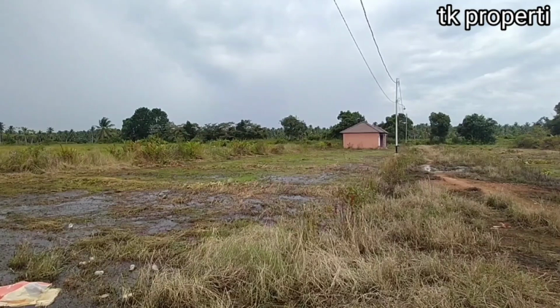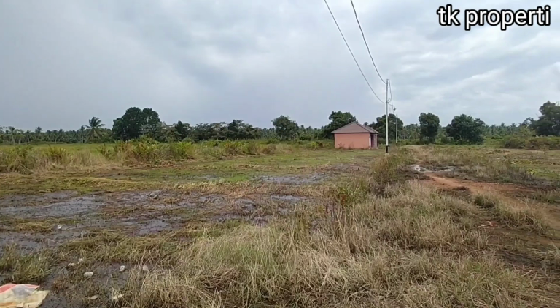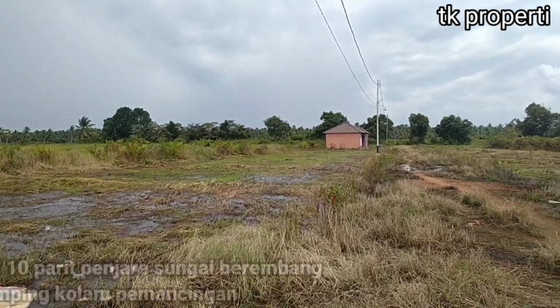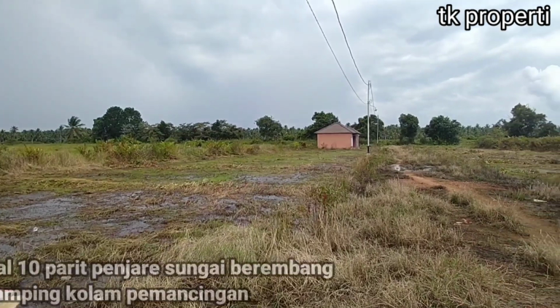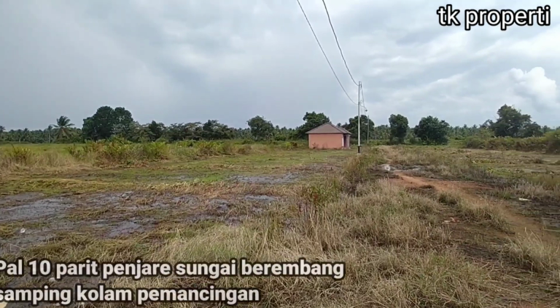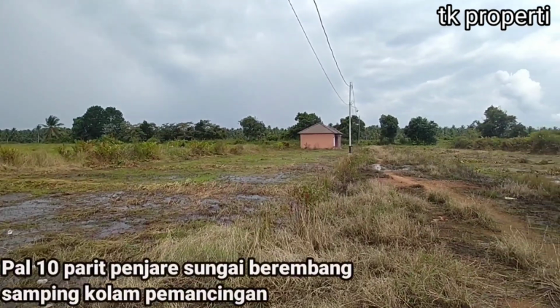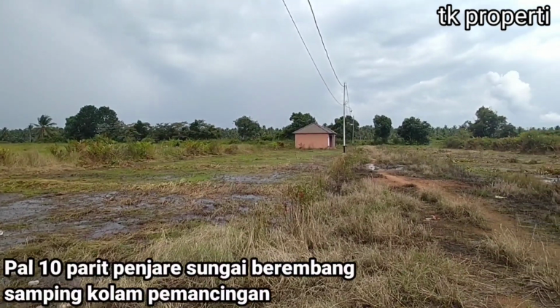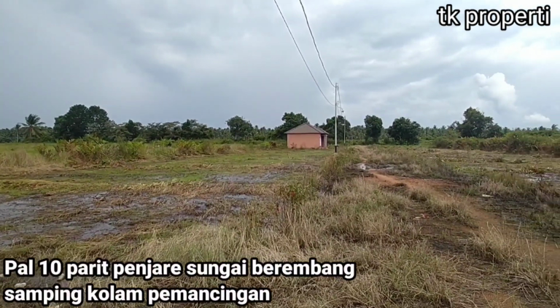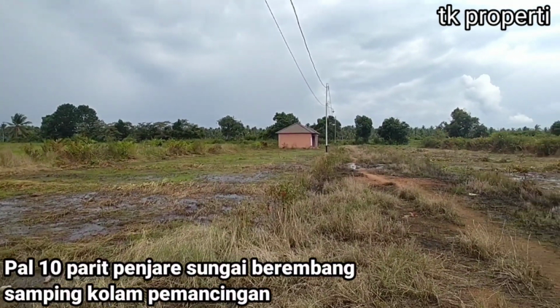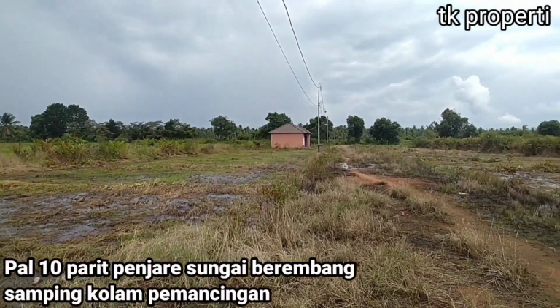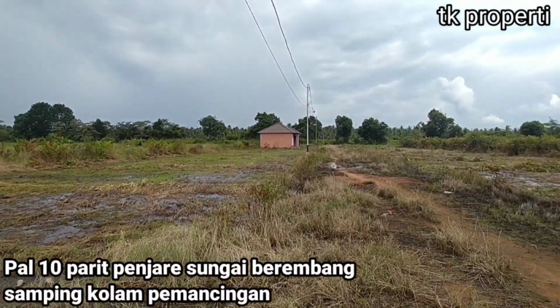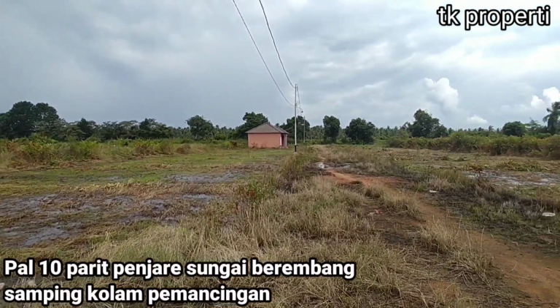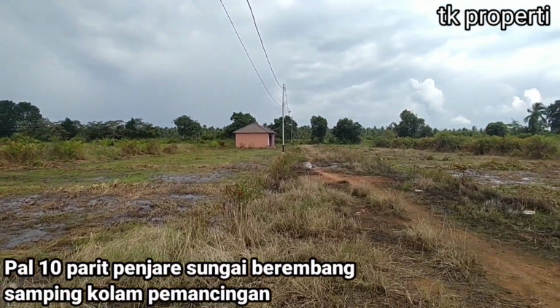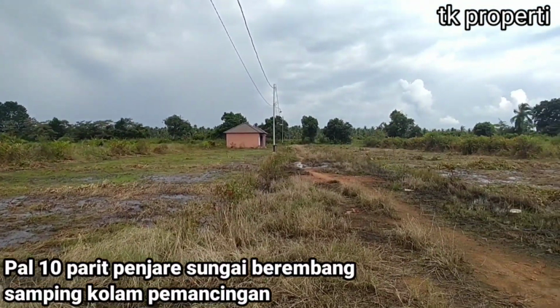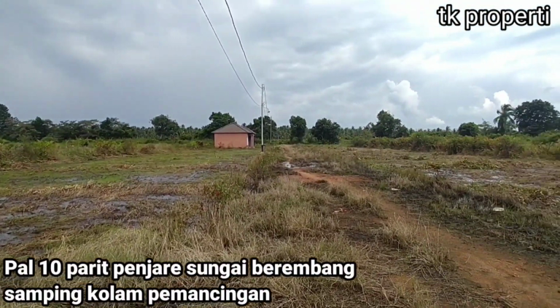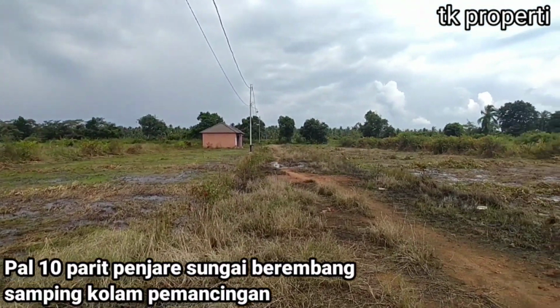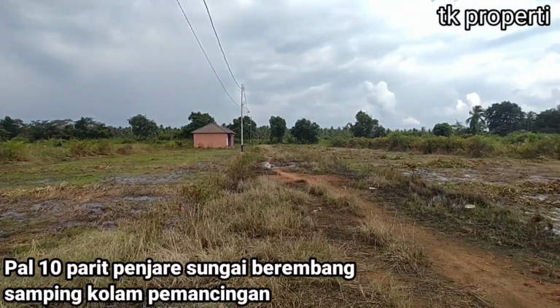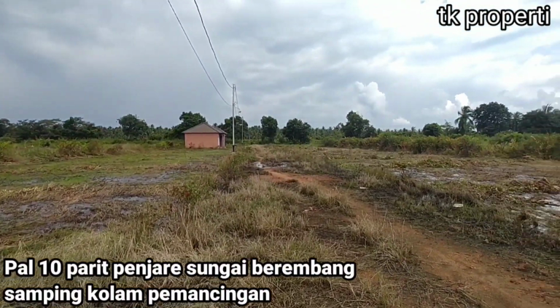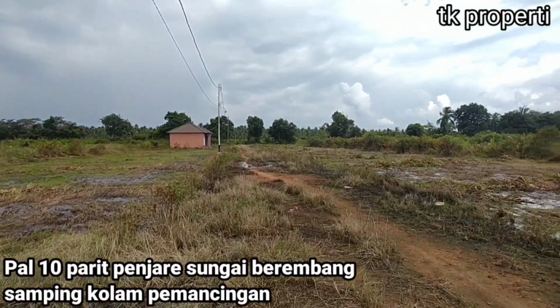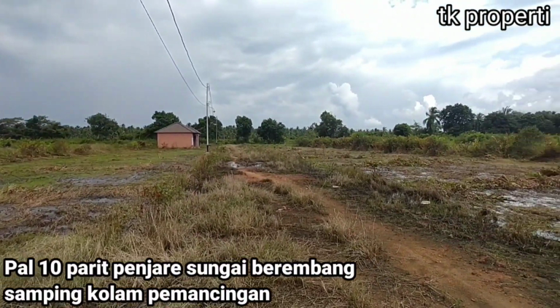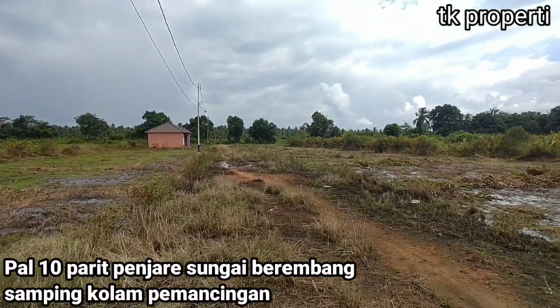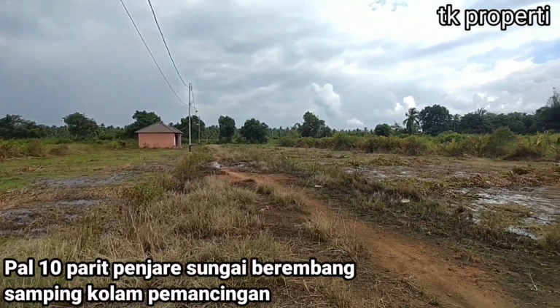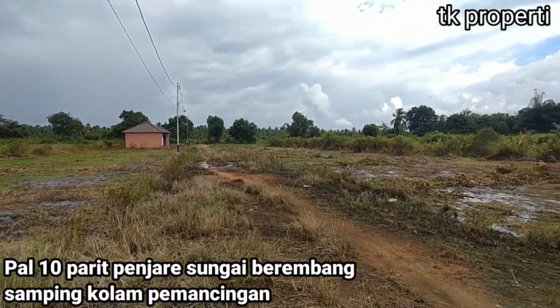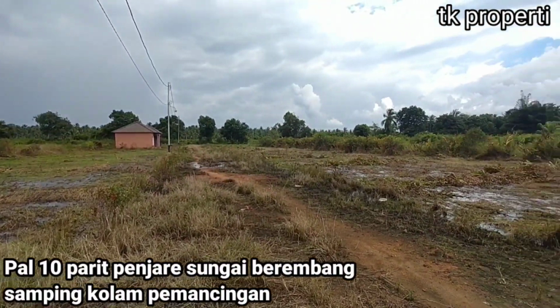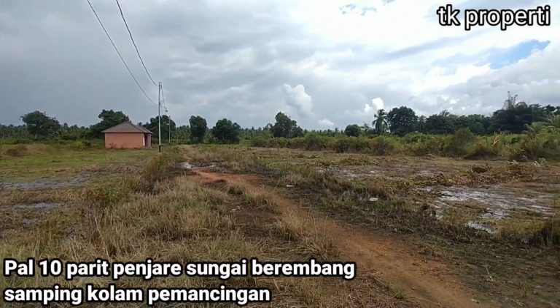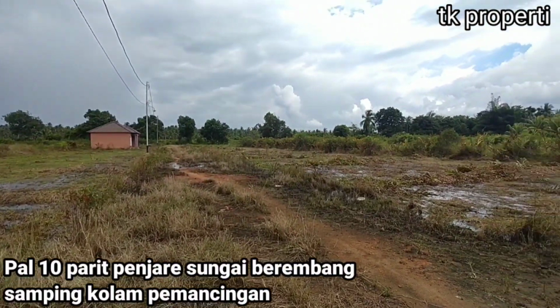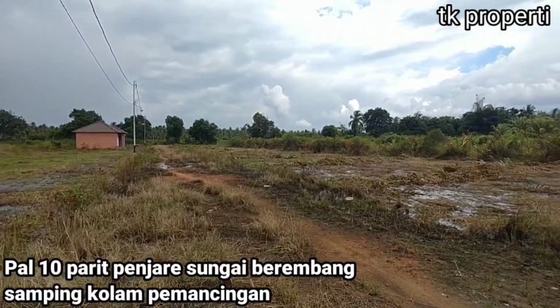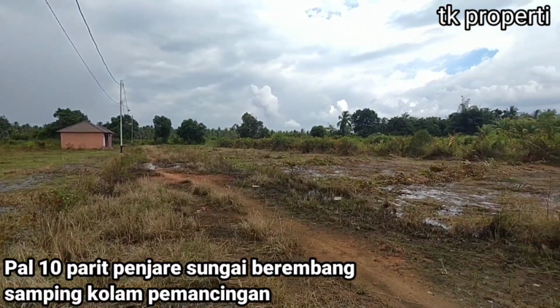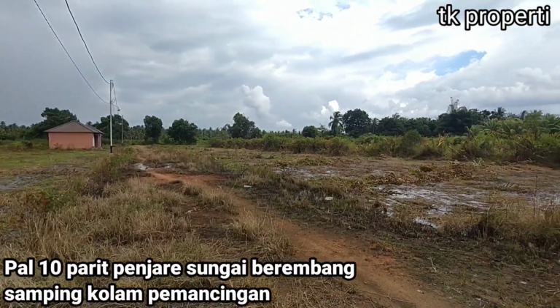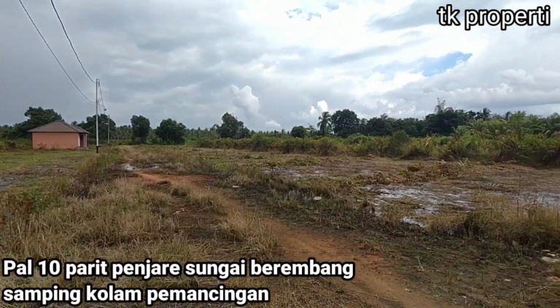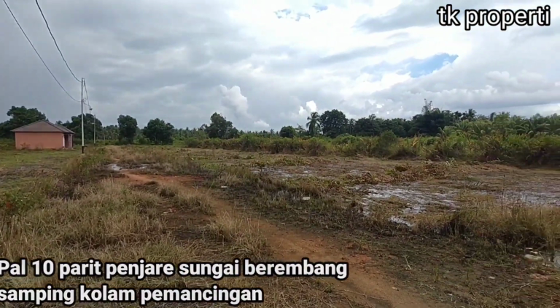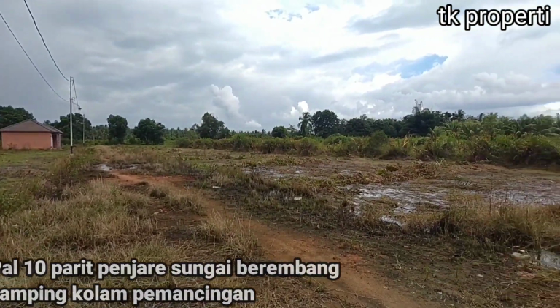Lebih rinci, lokasi ini berada di Padre Penjara, Sungai Belembang, samping kolam pemancingan.